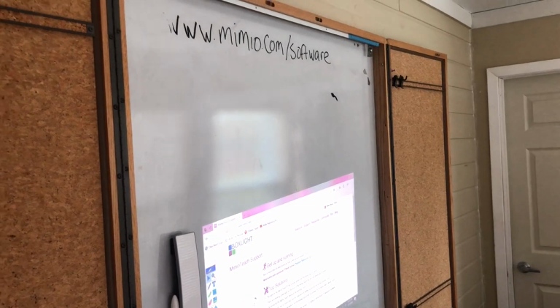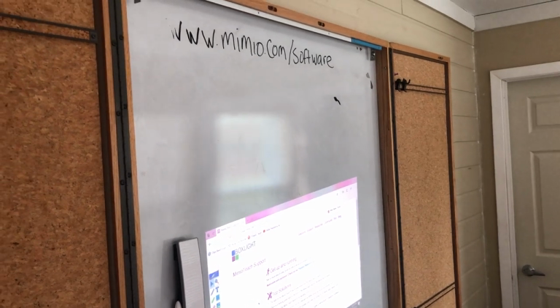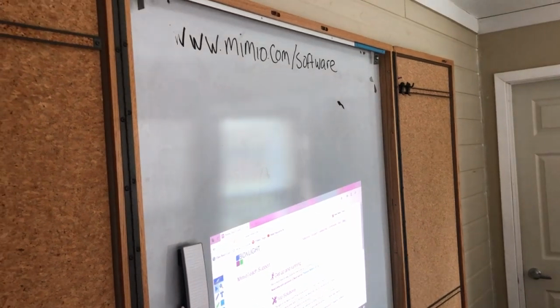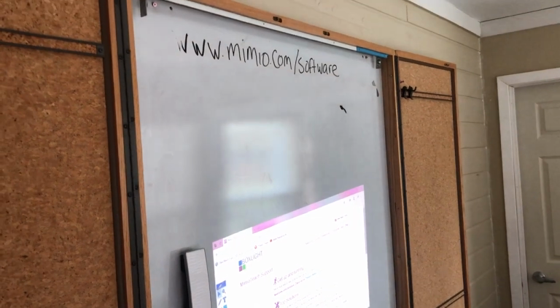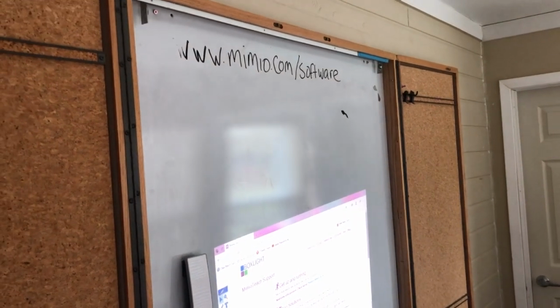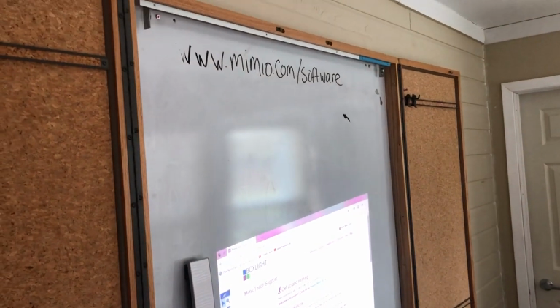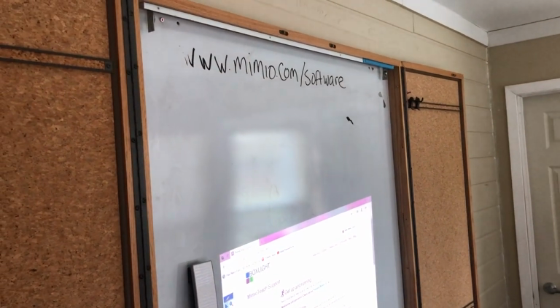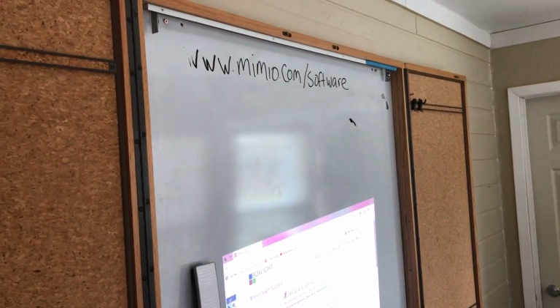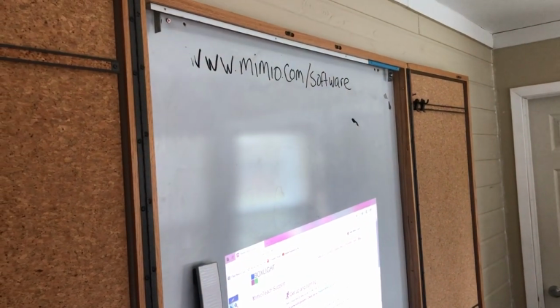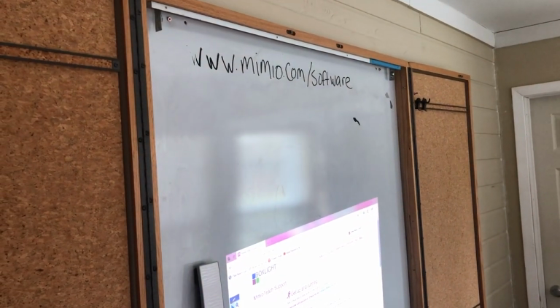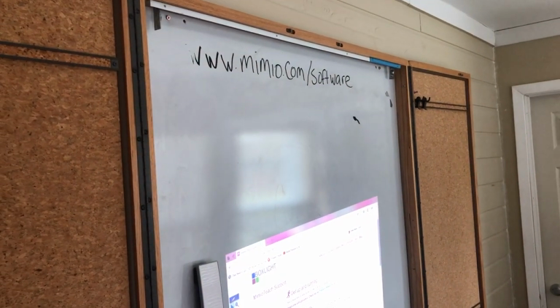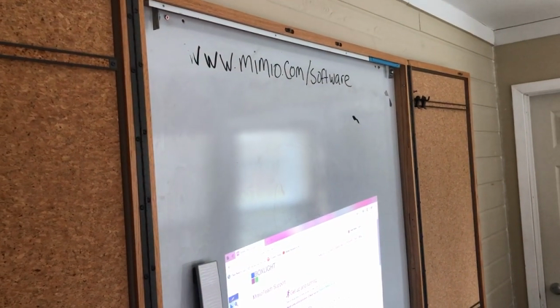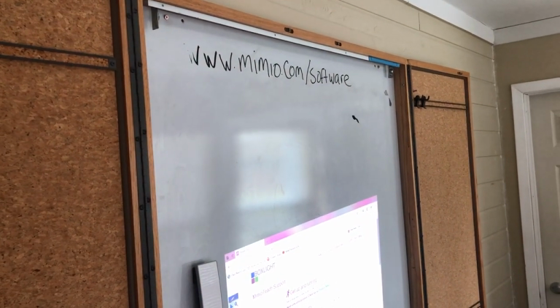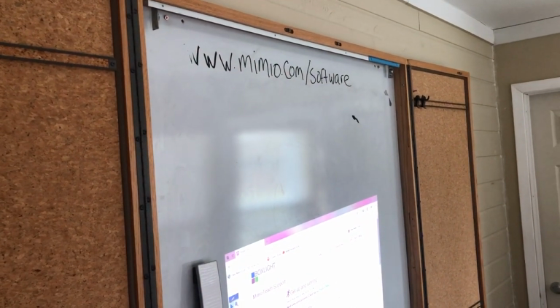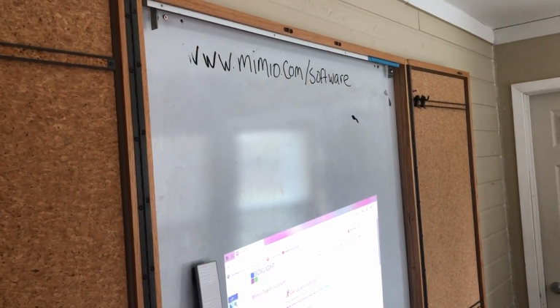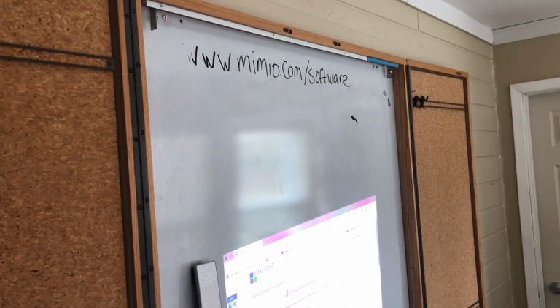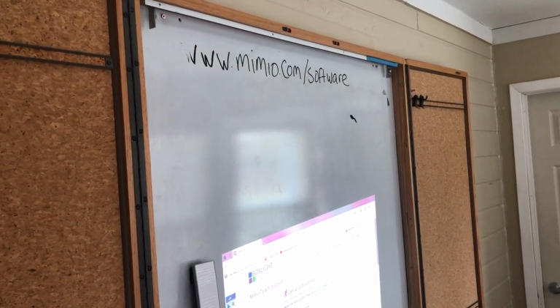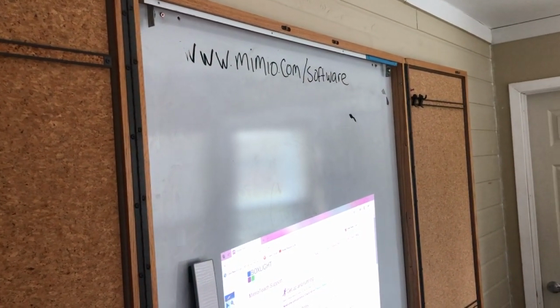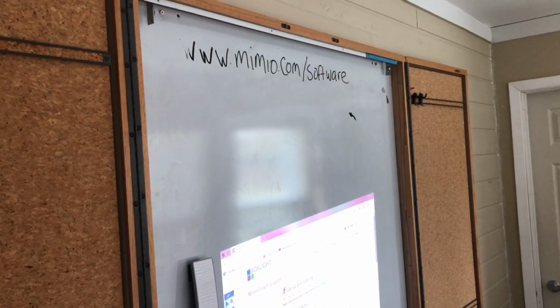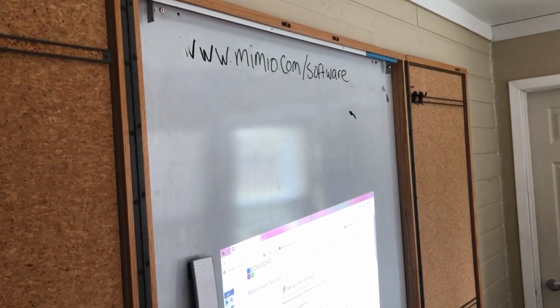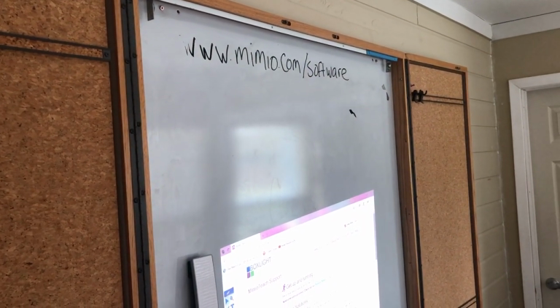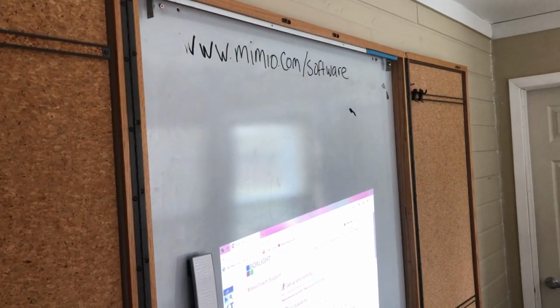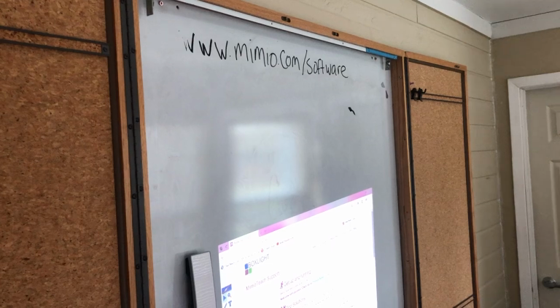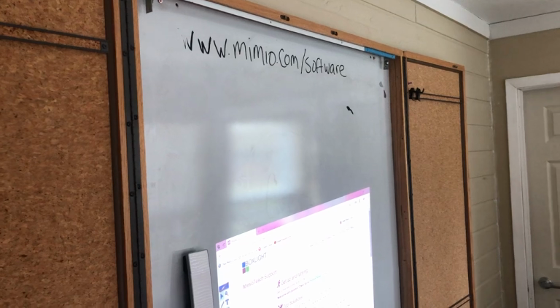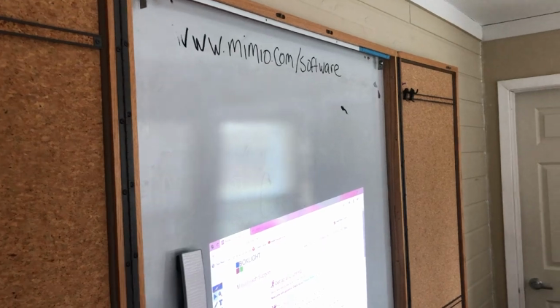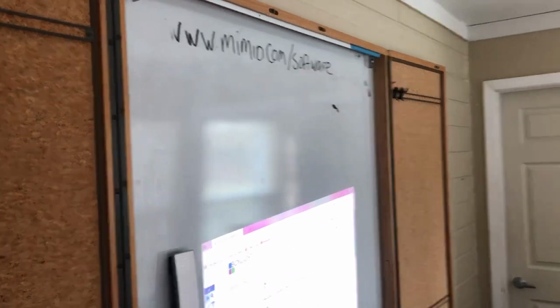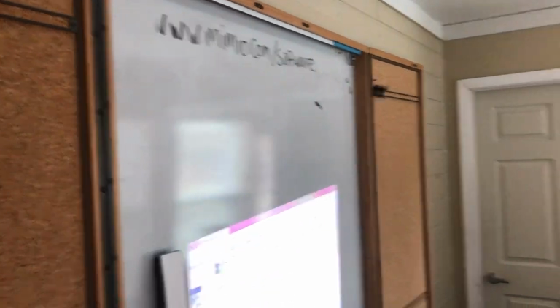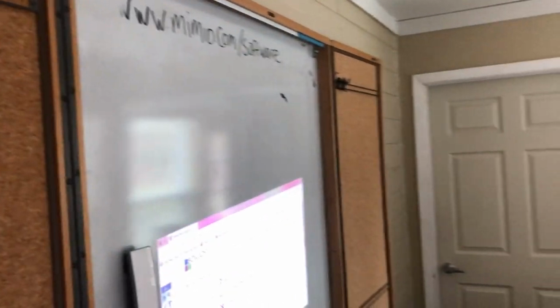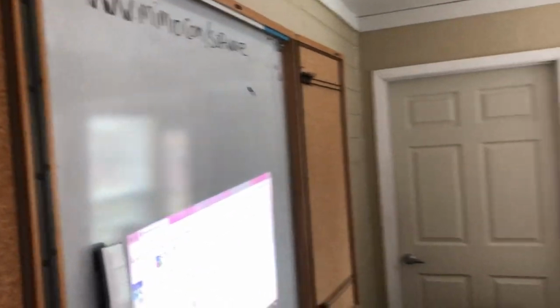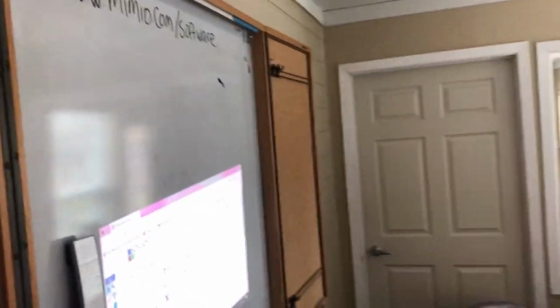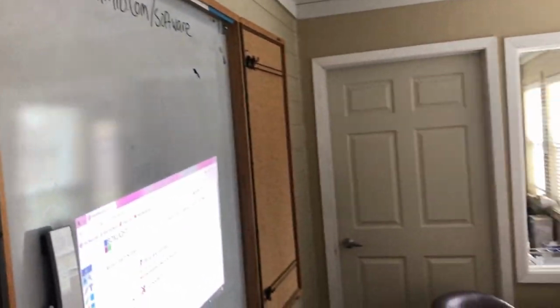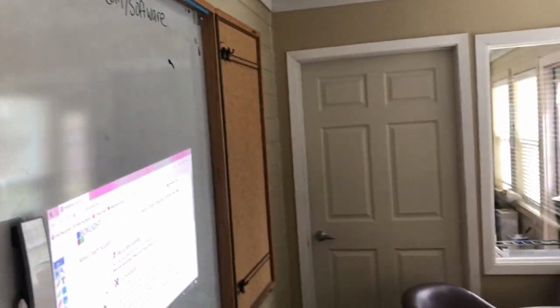So the first thing you've got to do is download the software from that website. Then you're going to hook everything up.